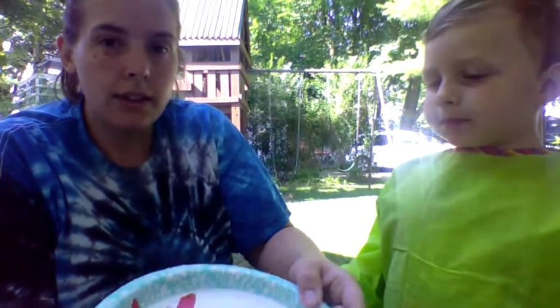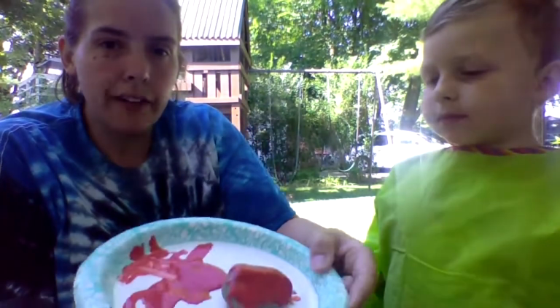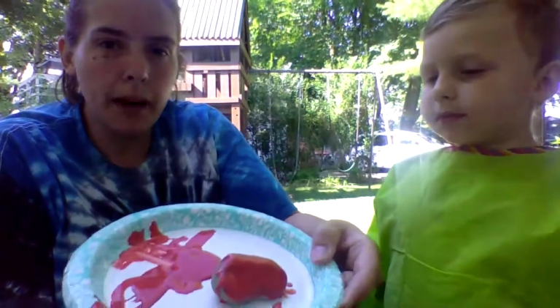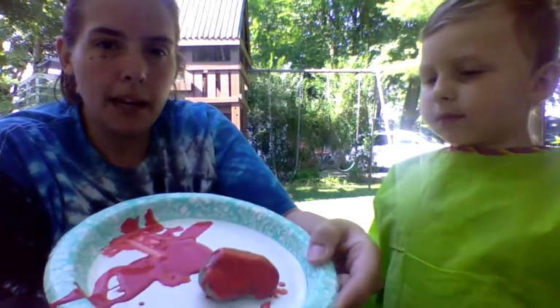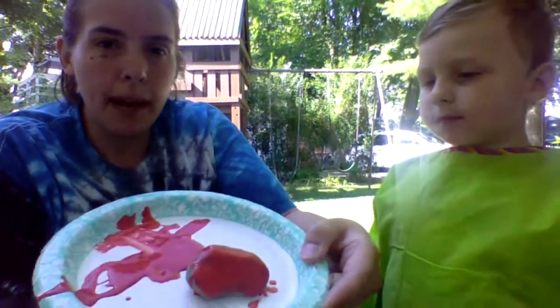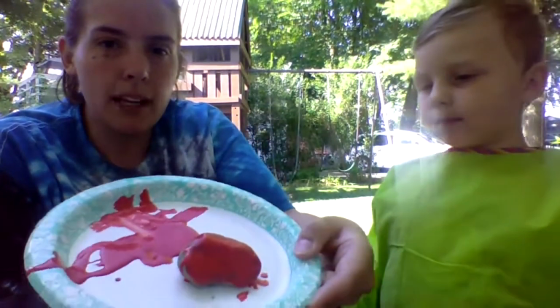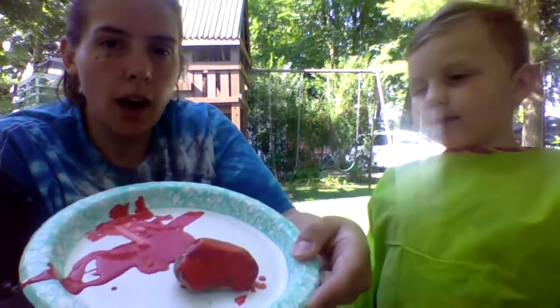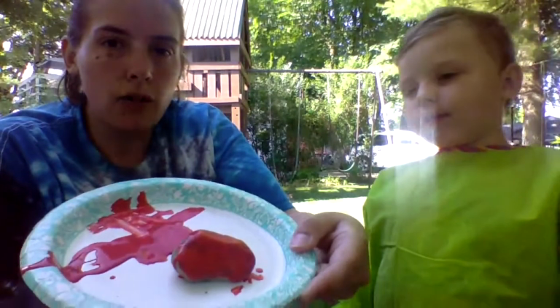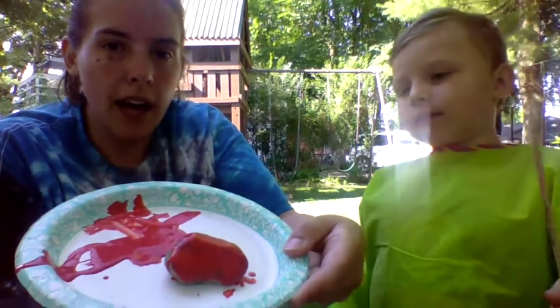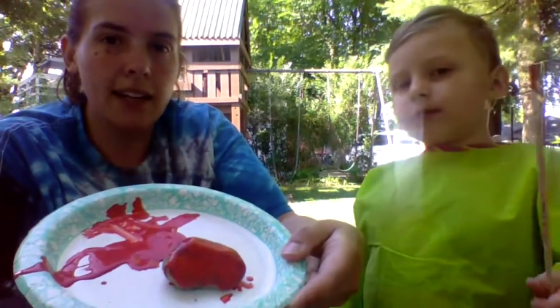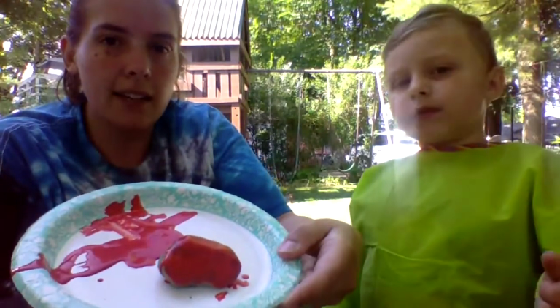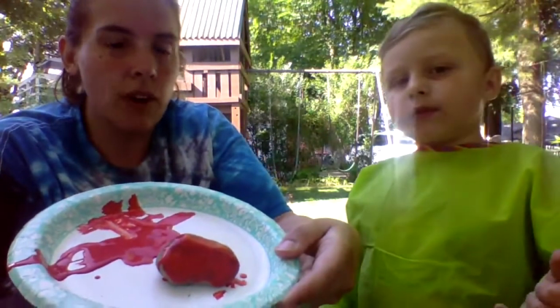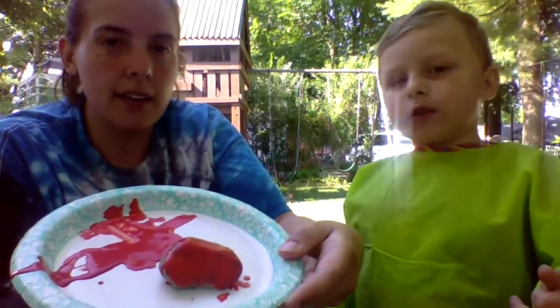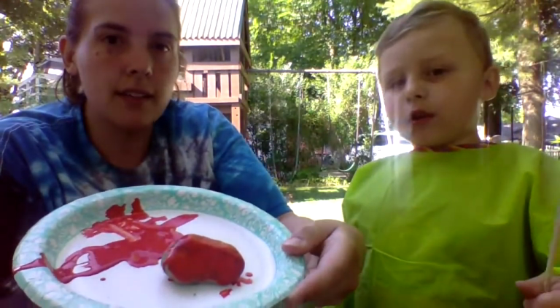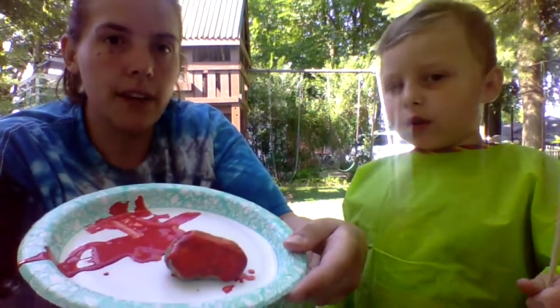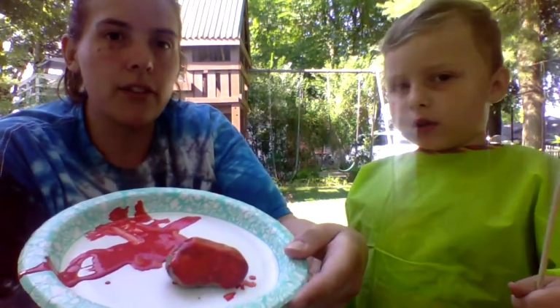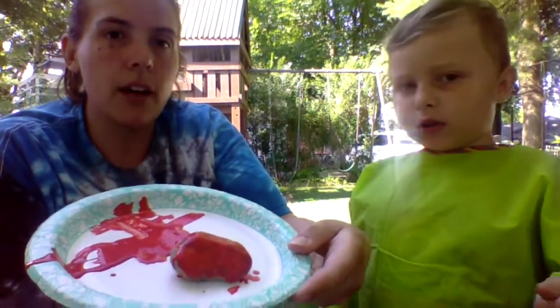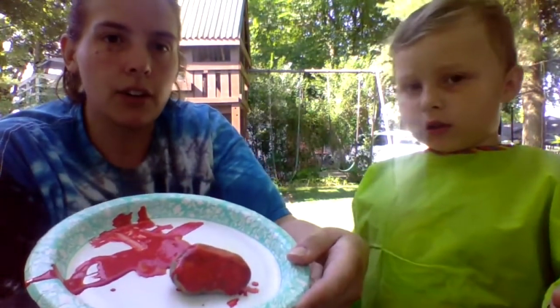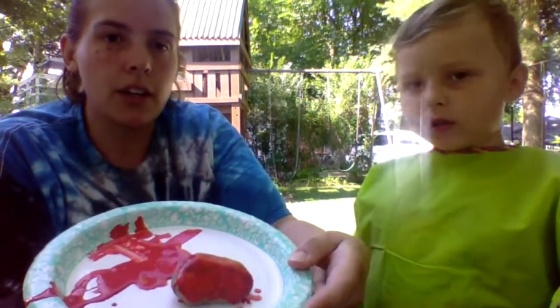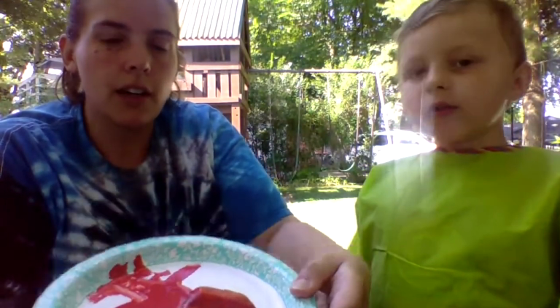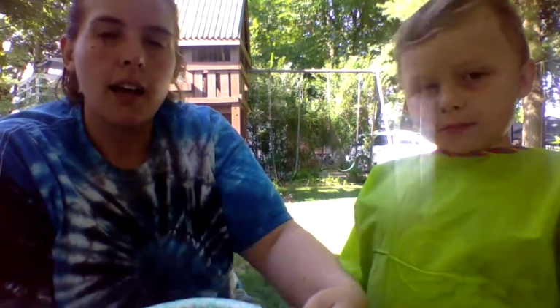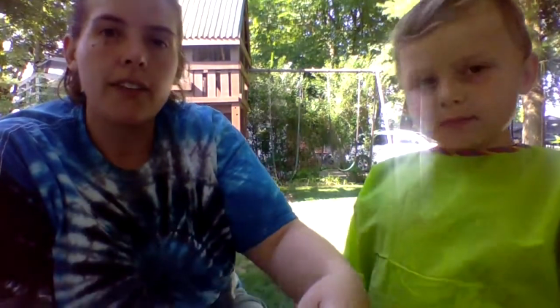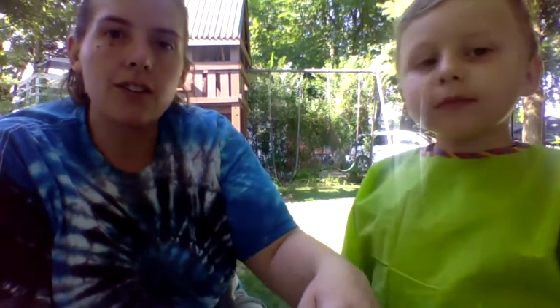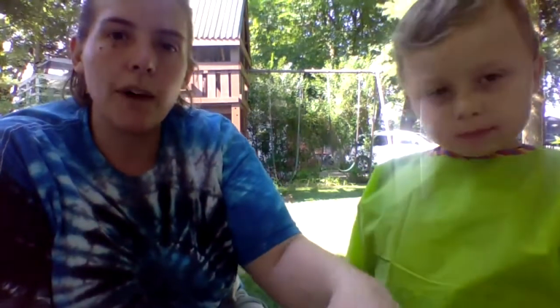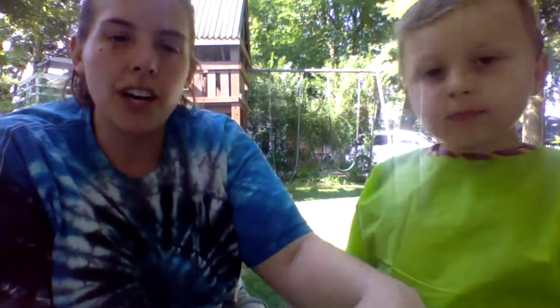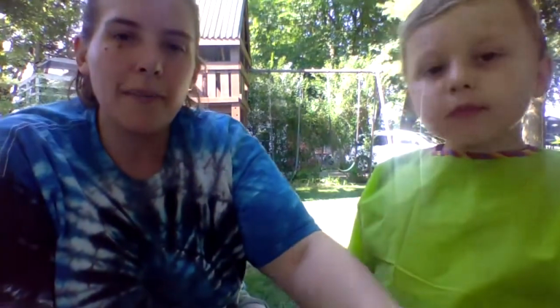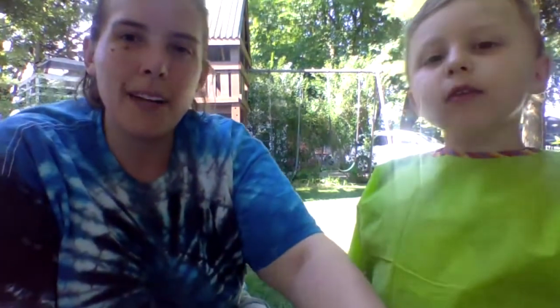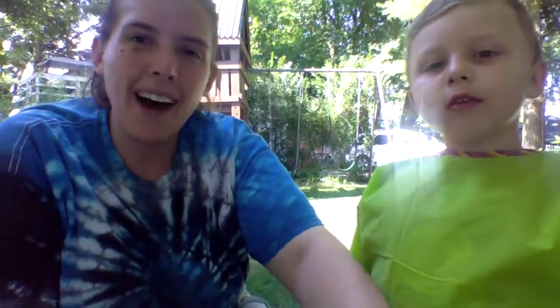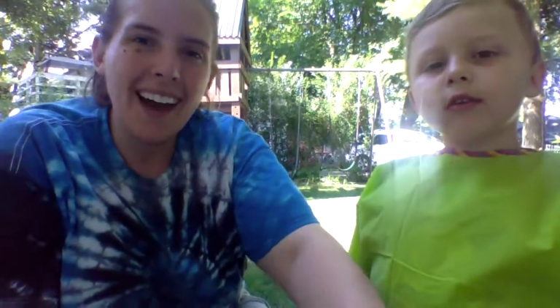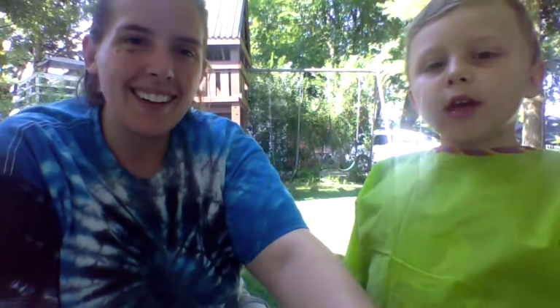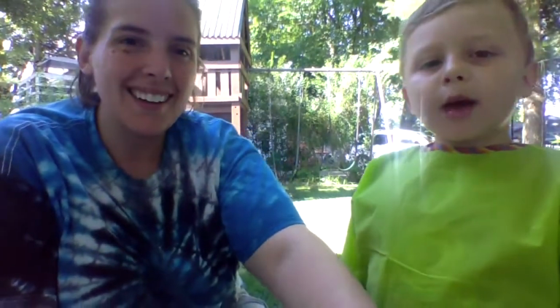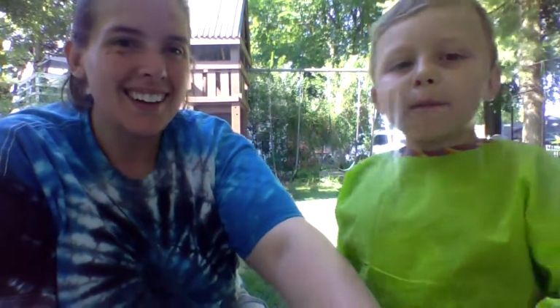See everybody? He painted his rock red because red is his favorite color. Thanks so much everybody. Bye!